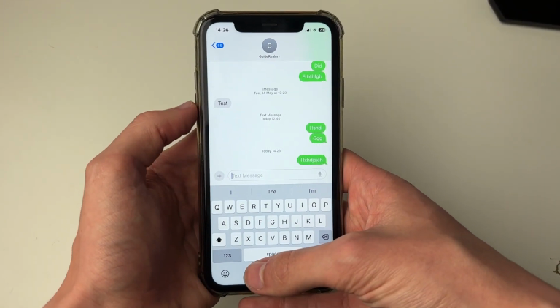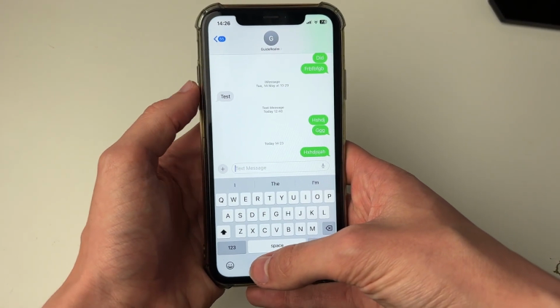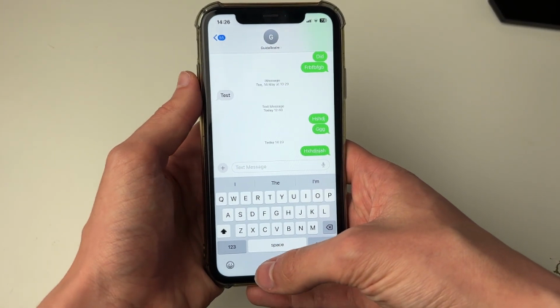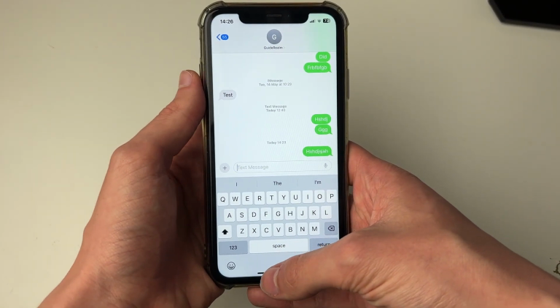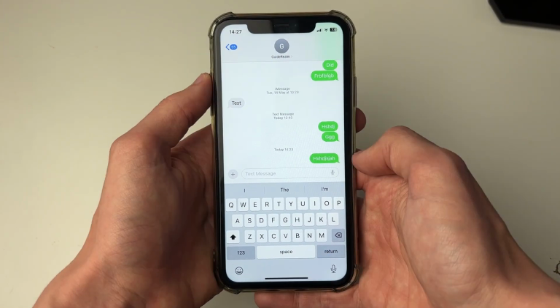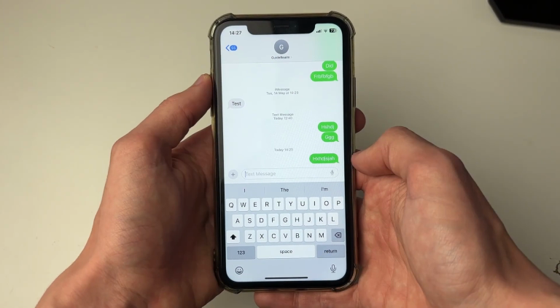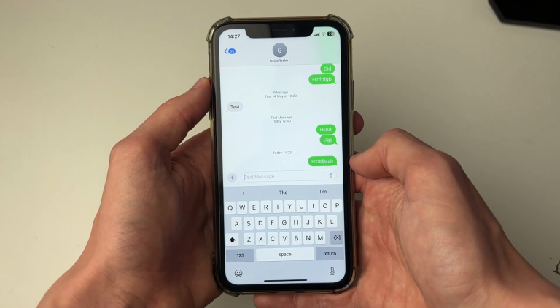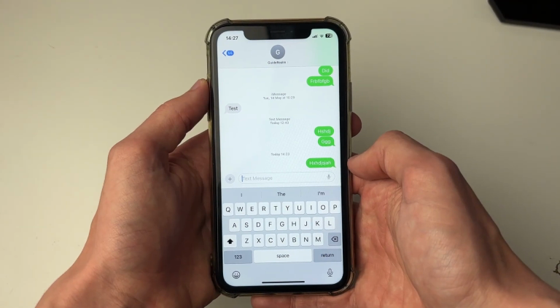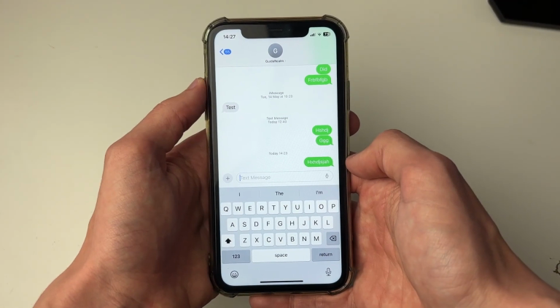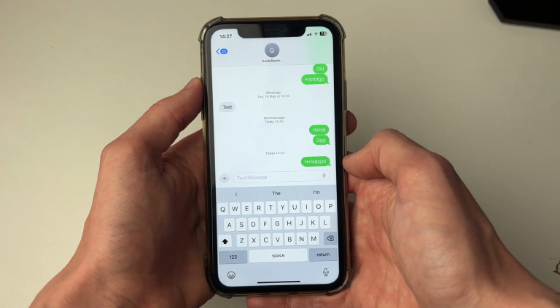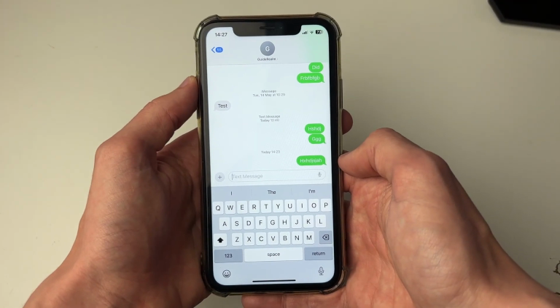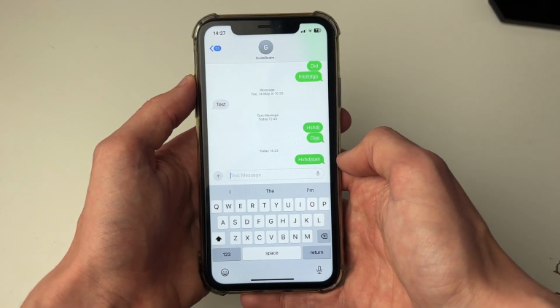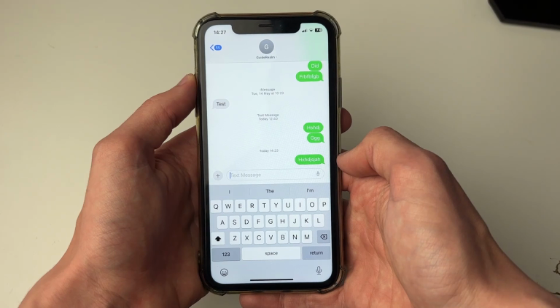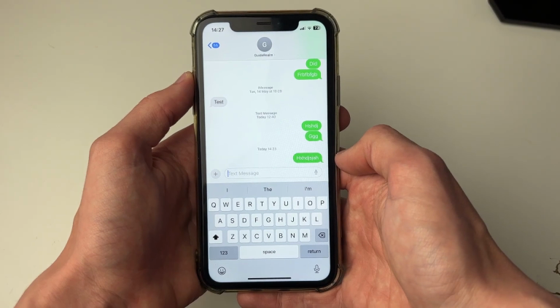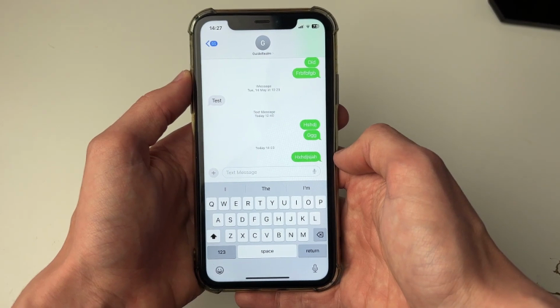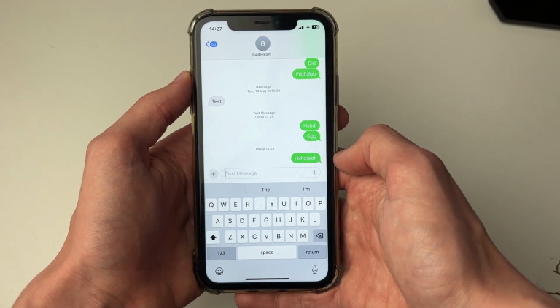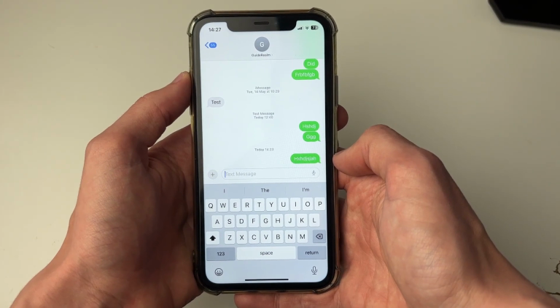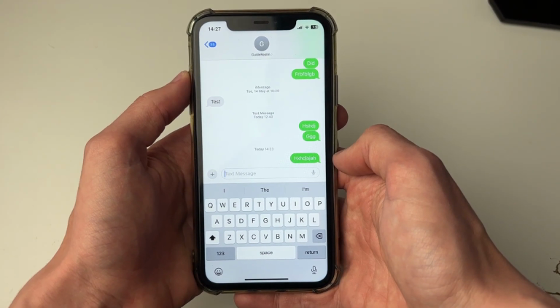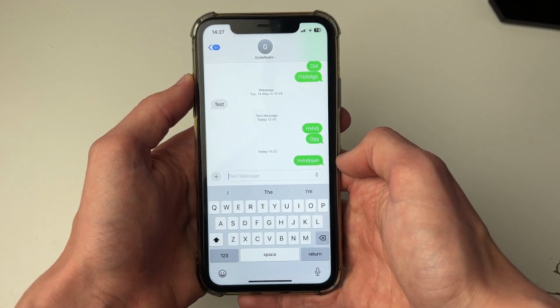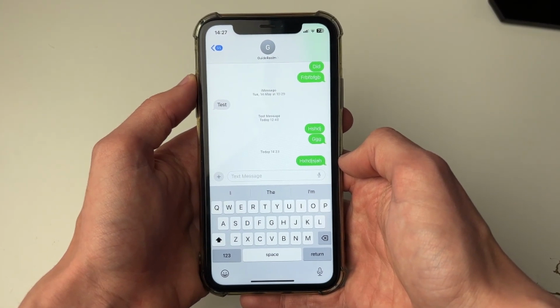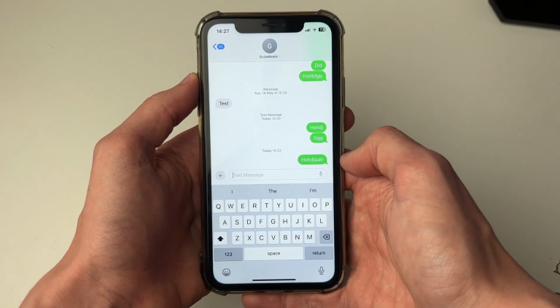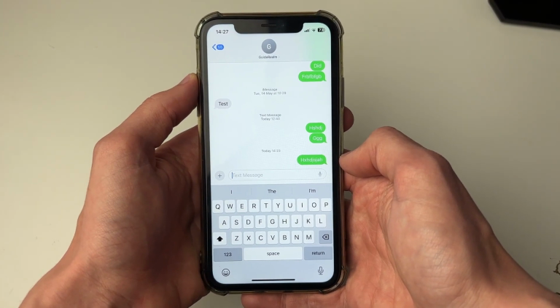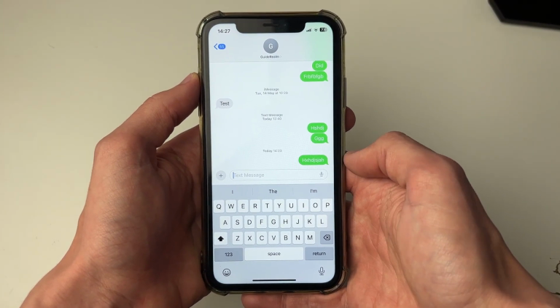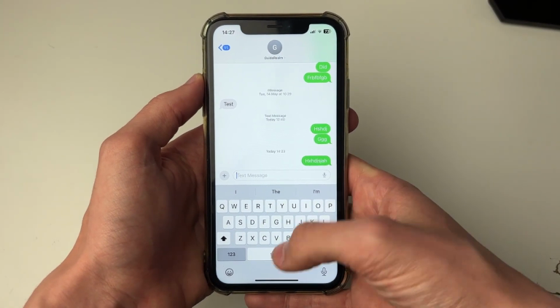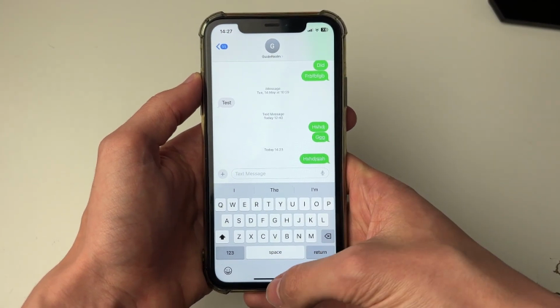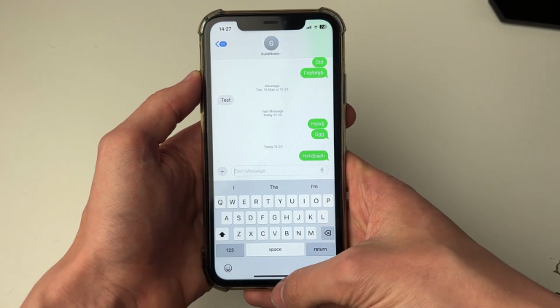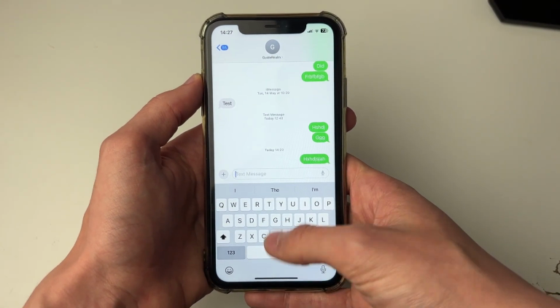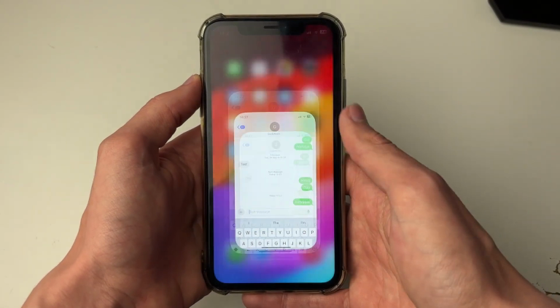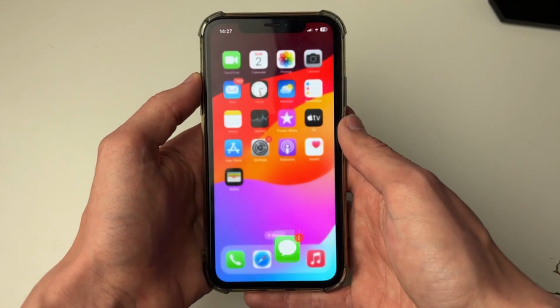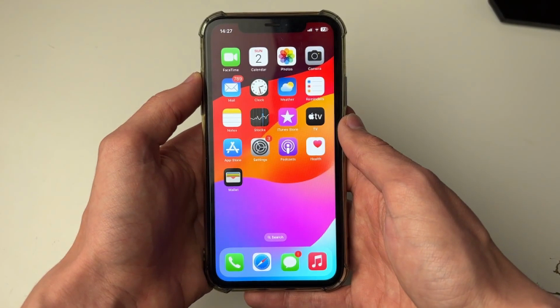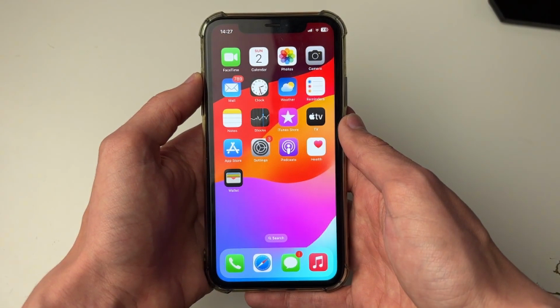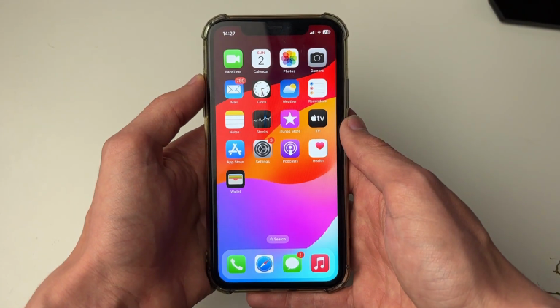Also make sure the number you're trying to send a message to is valid, as otherwise it won't work.